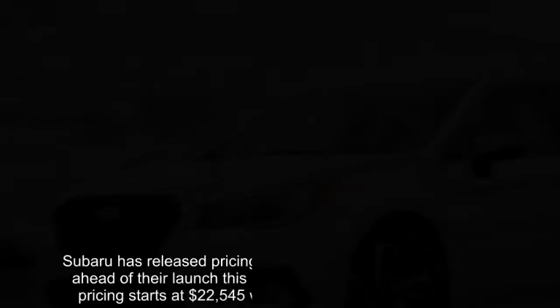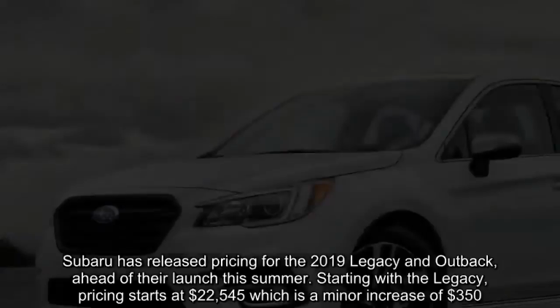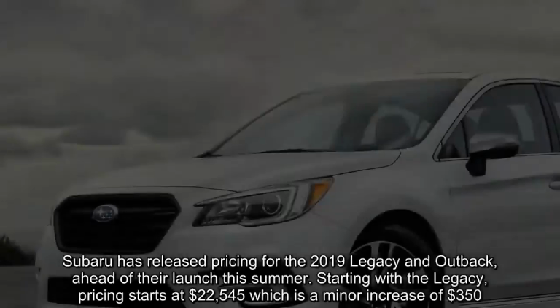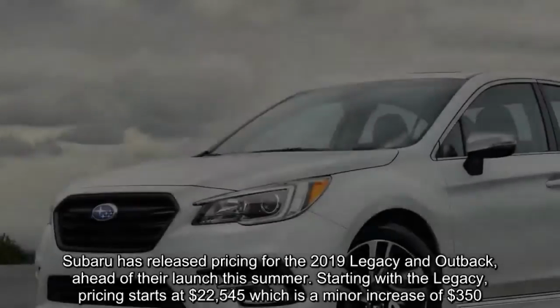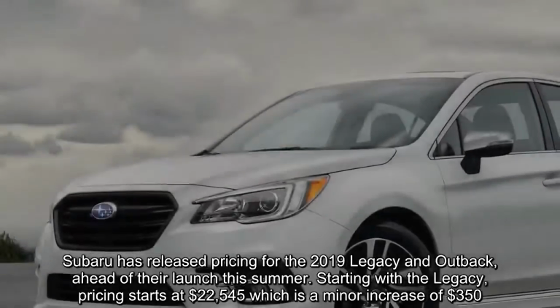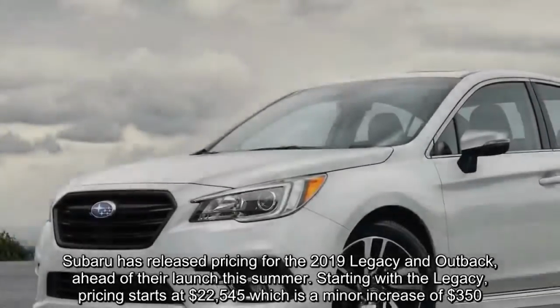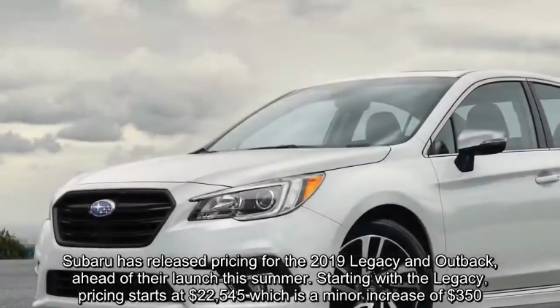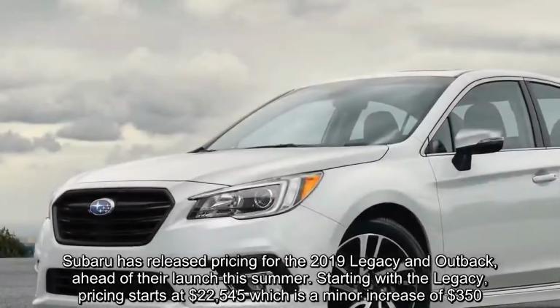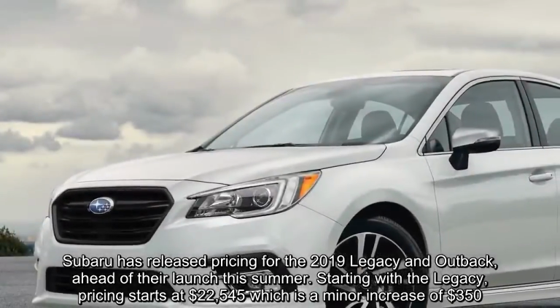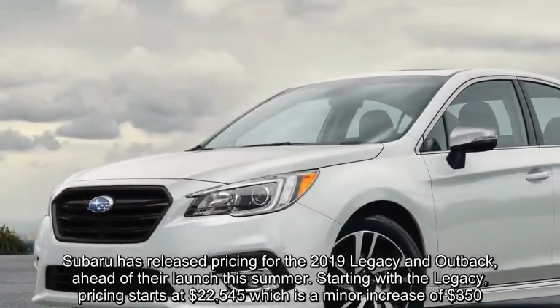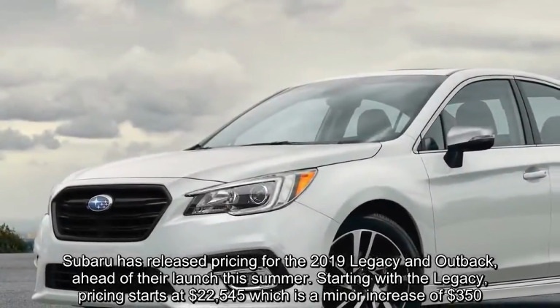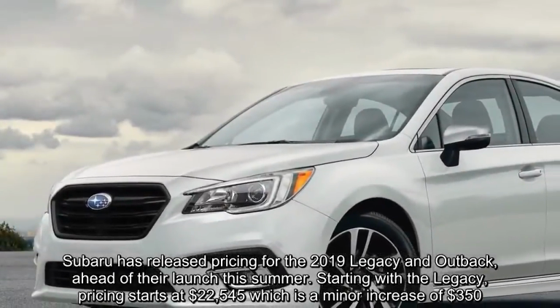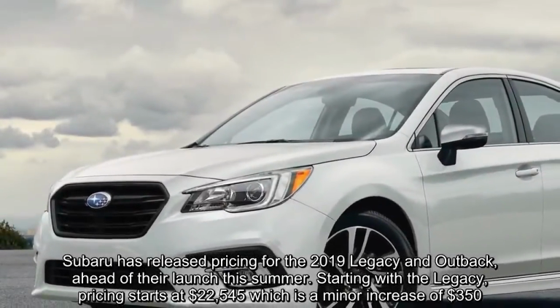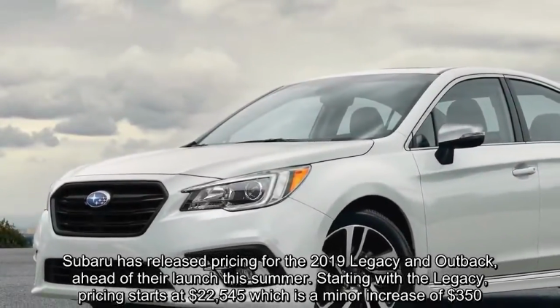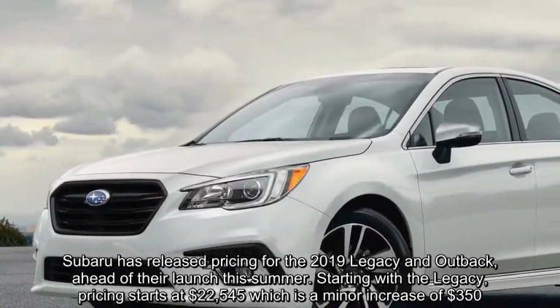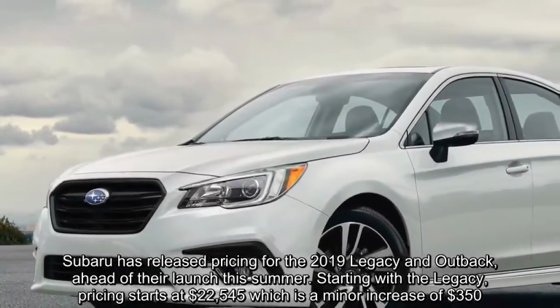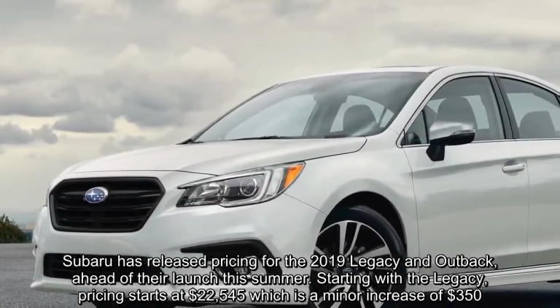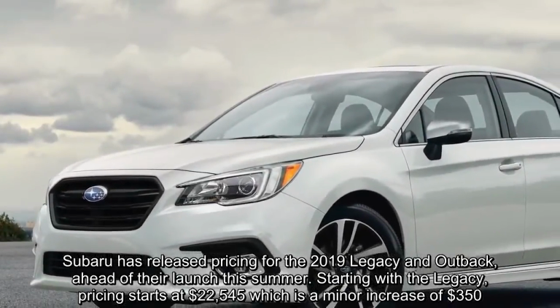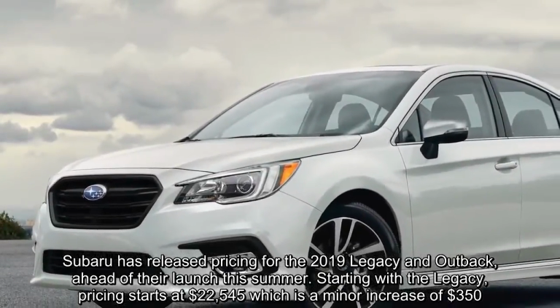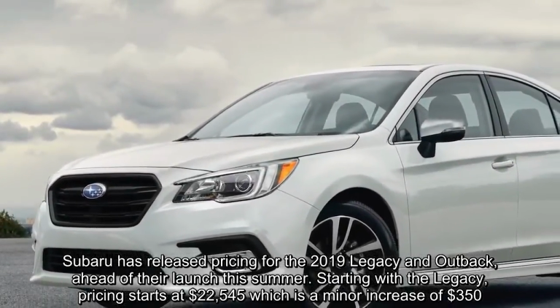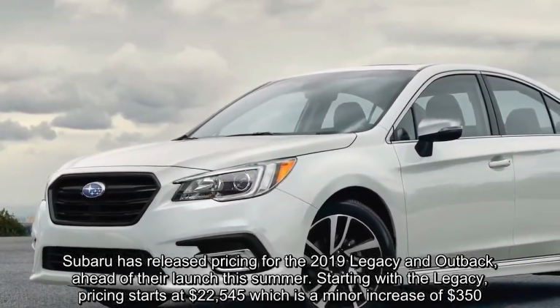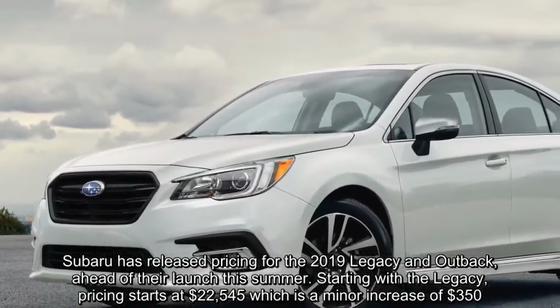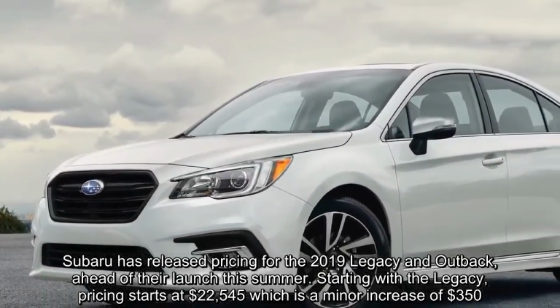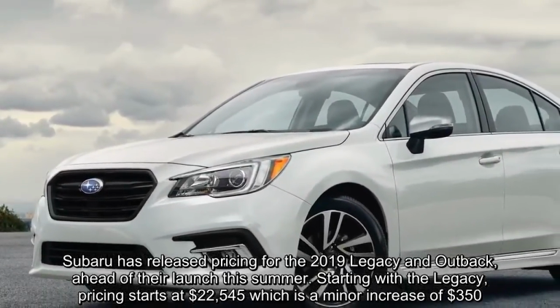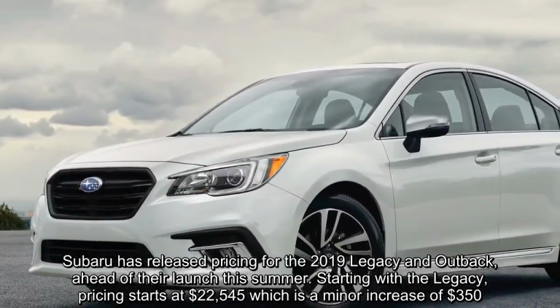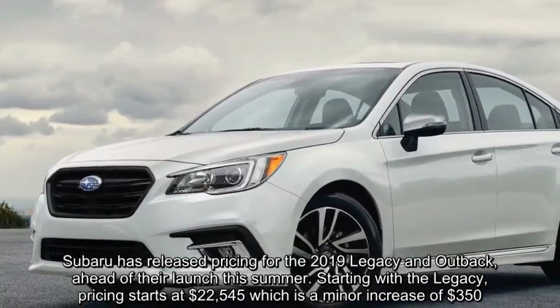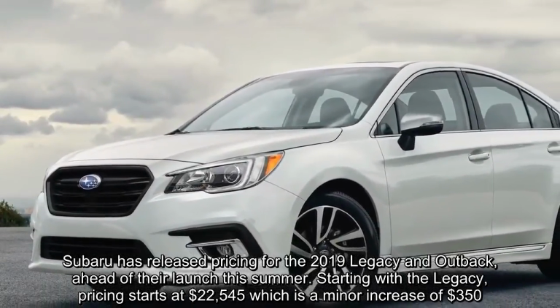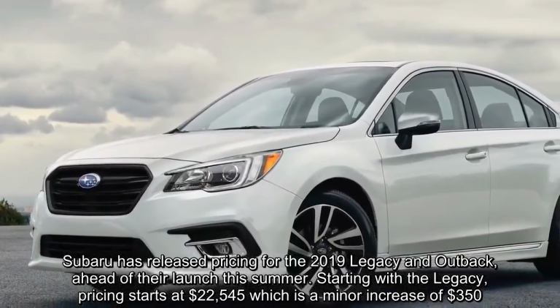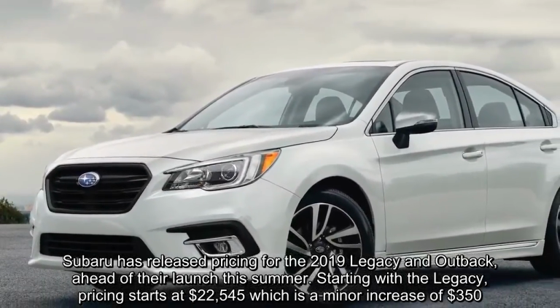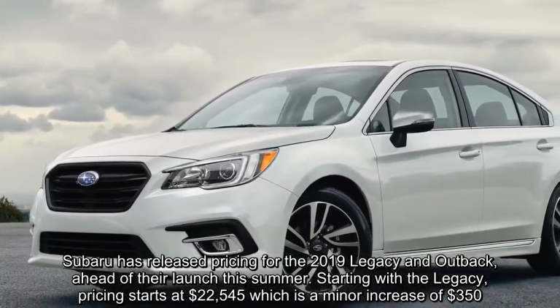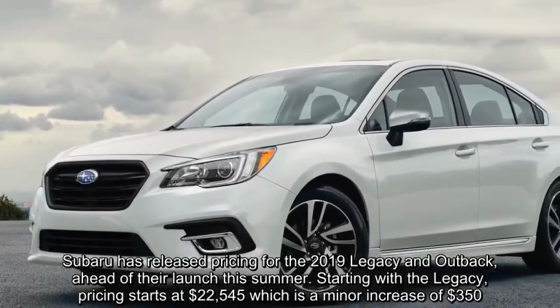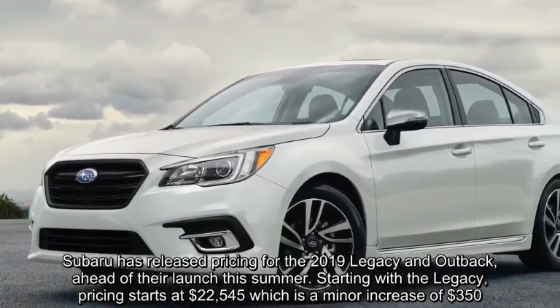Subaru has released pricing for the 2019 Legacy and Outback, ahead of their launch this summer.